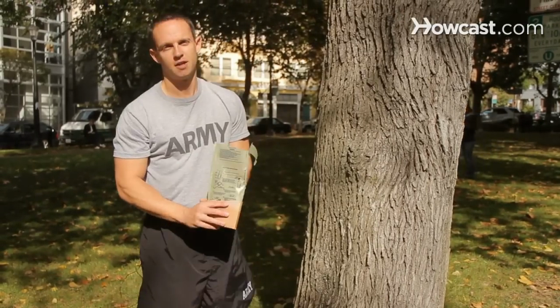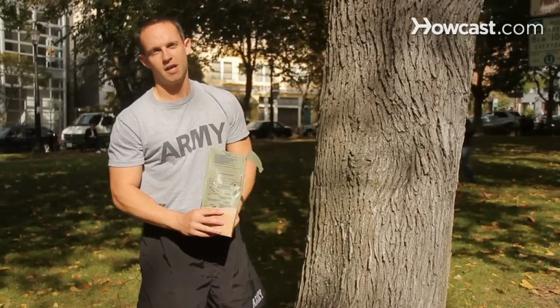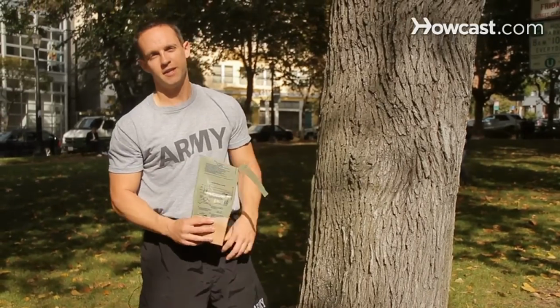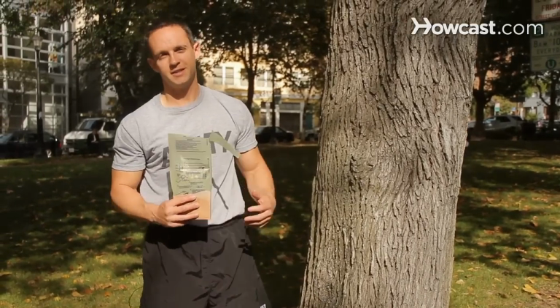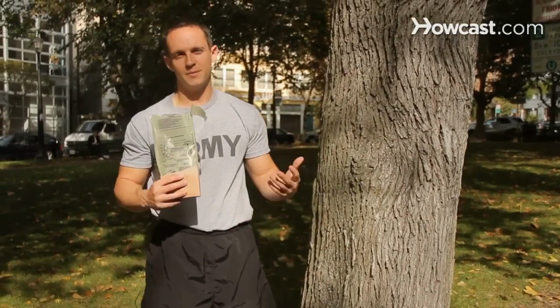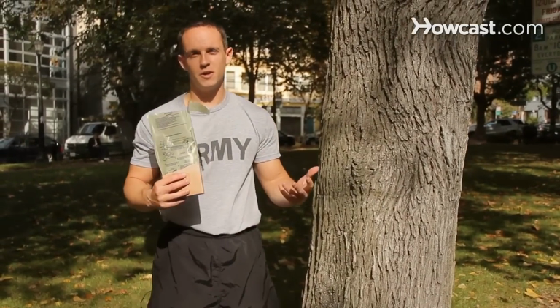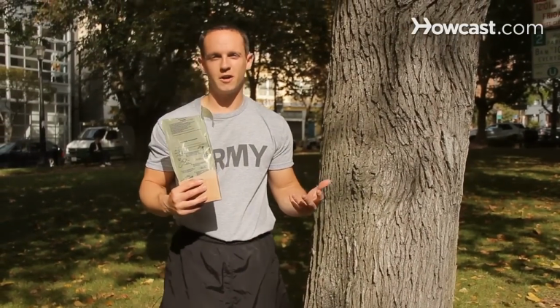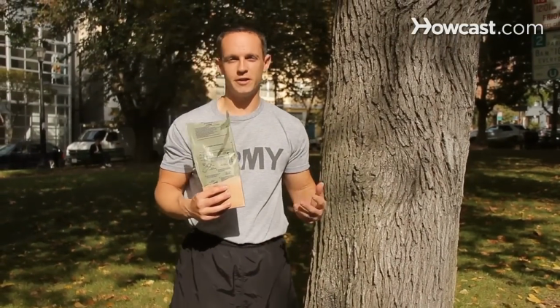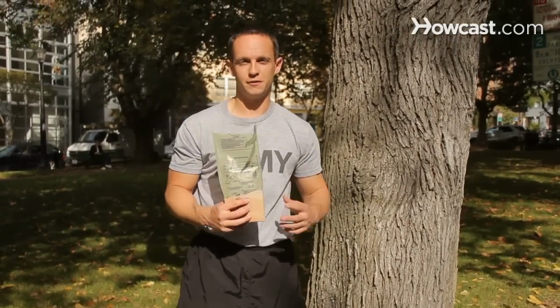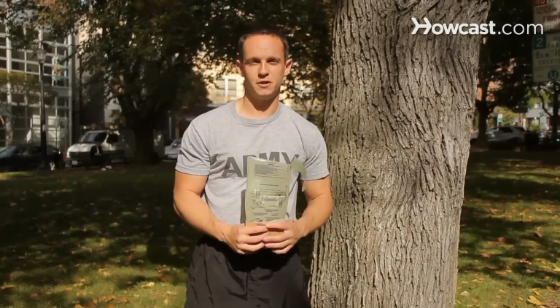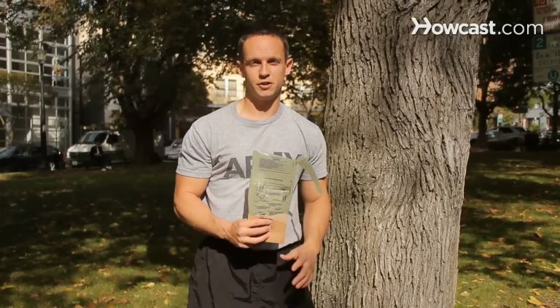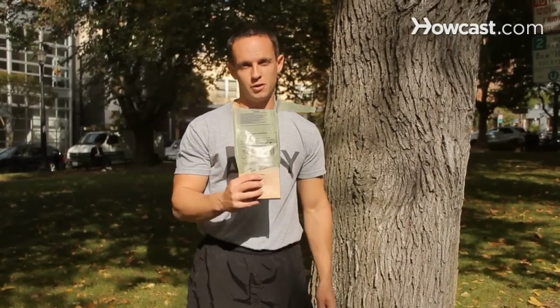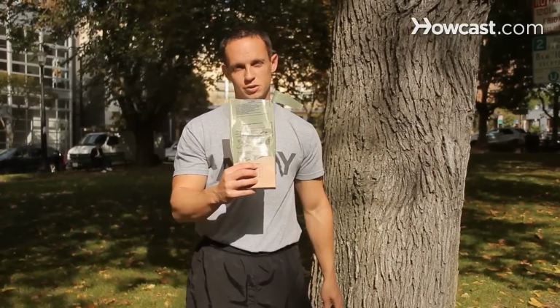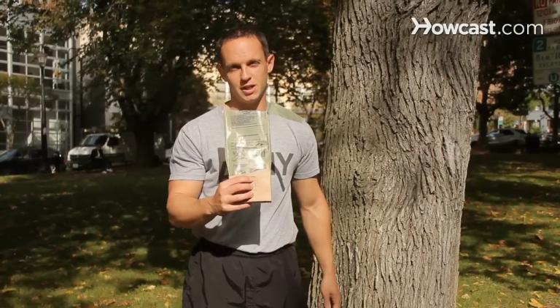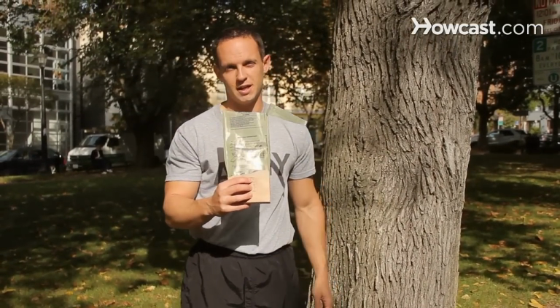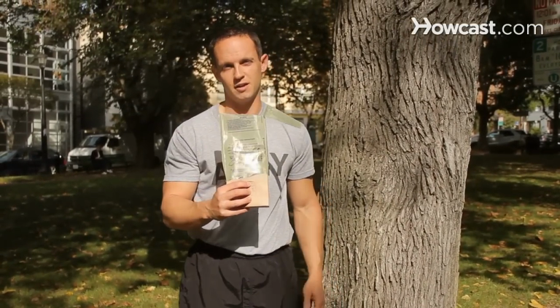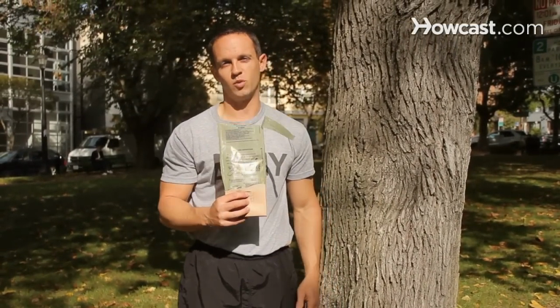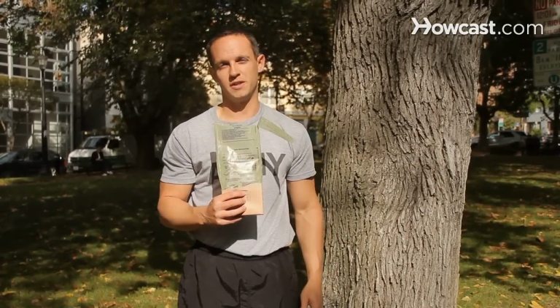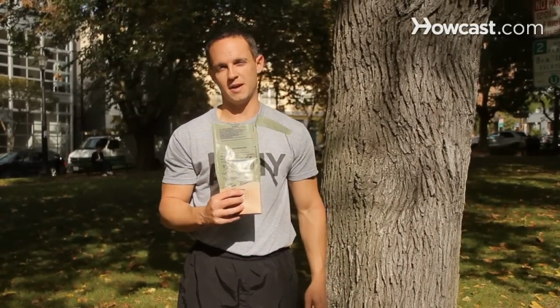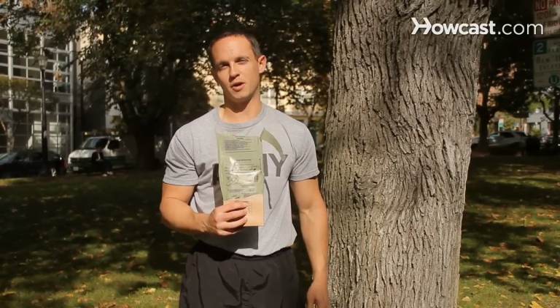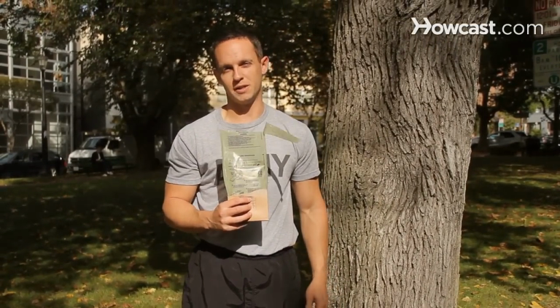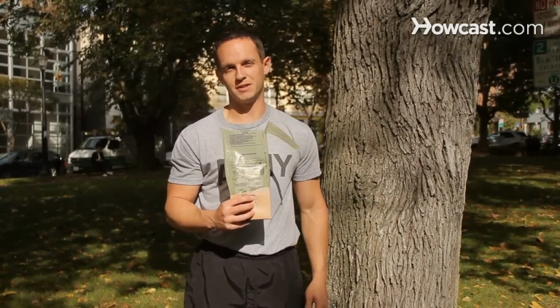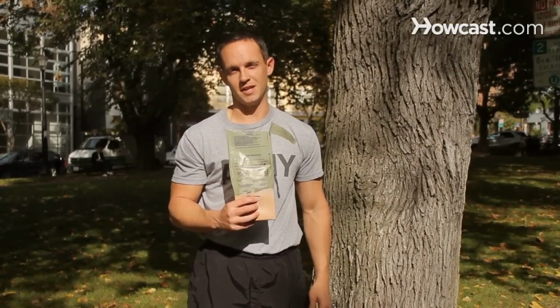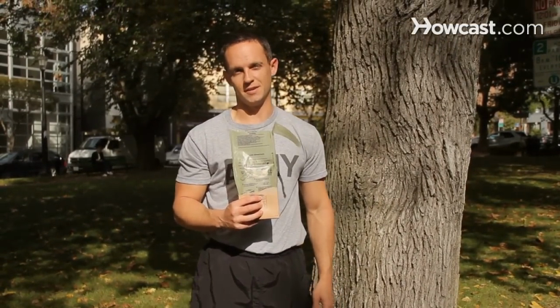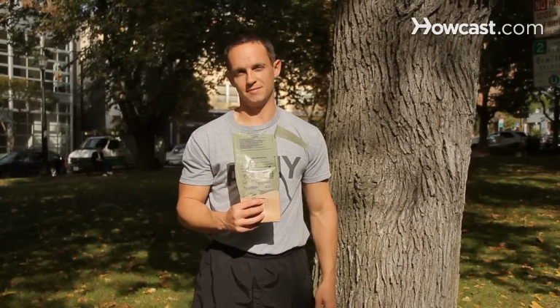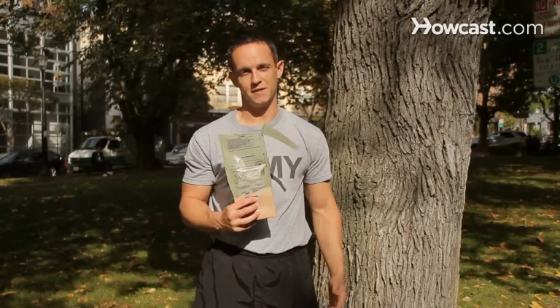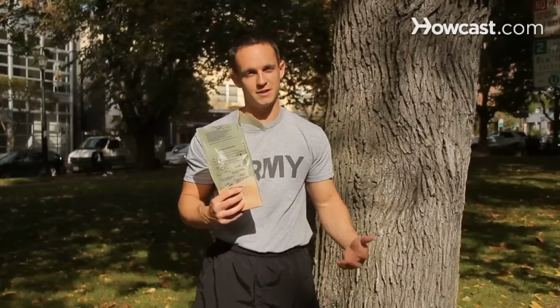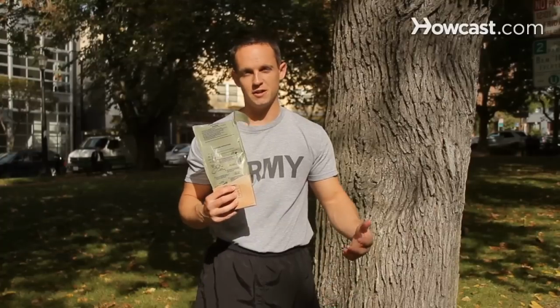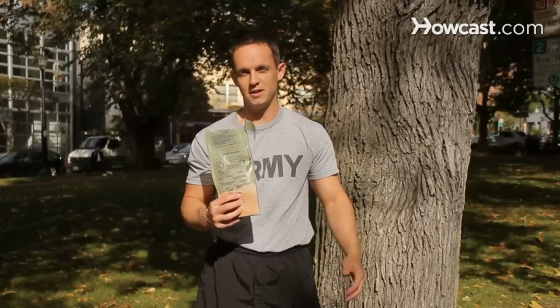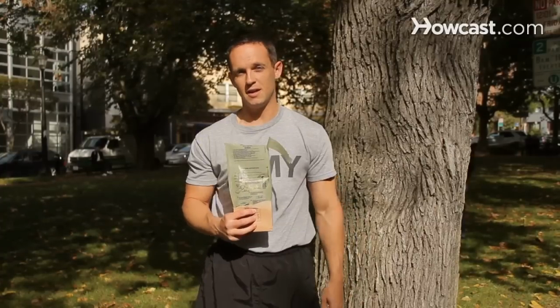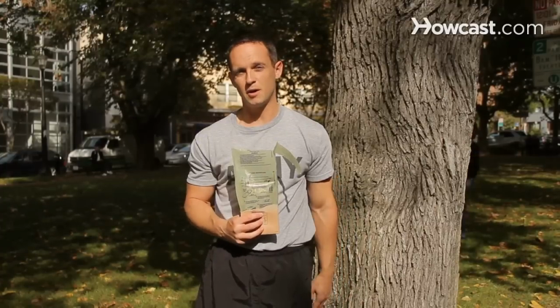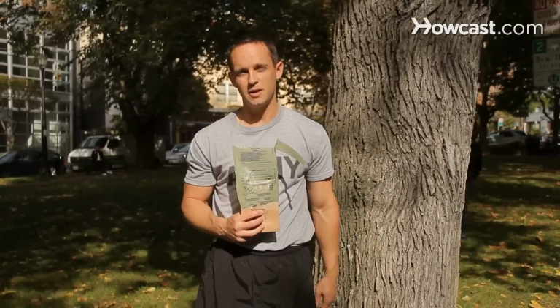And the next time you're hungry in the field, you can always rely on one of these MREs to eat. And that's how you eat an MRE.